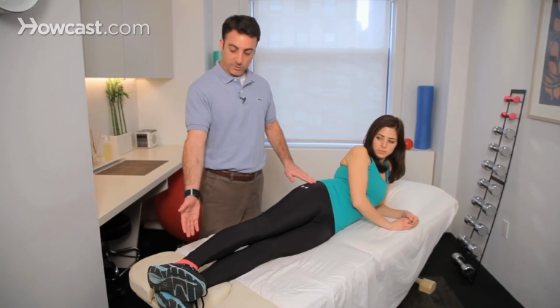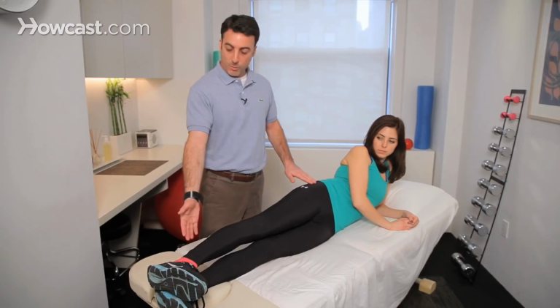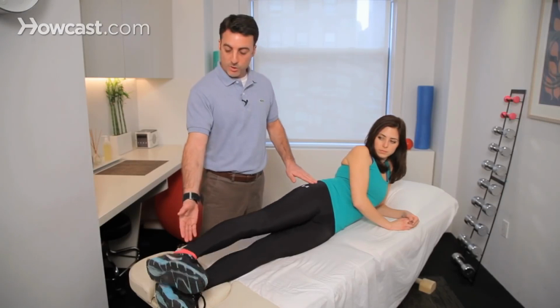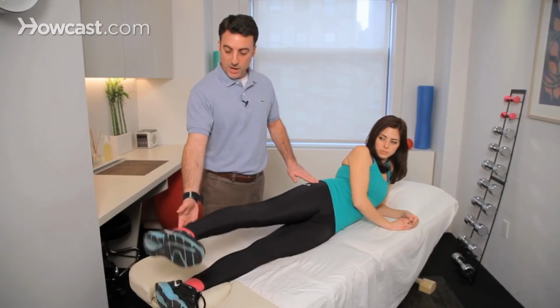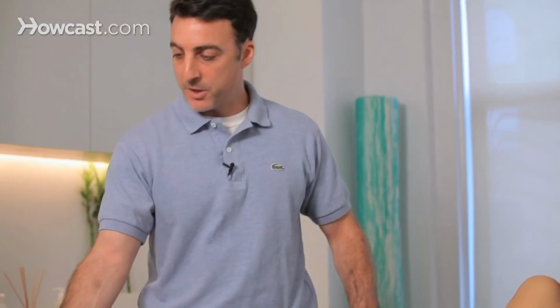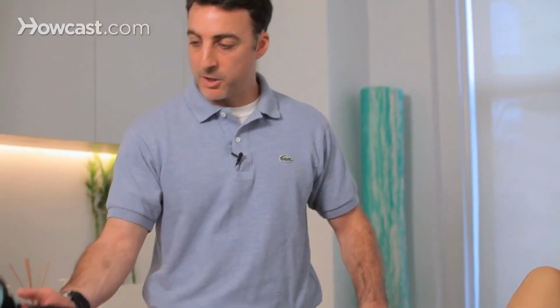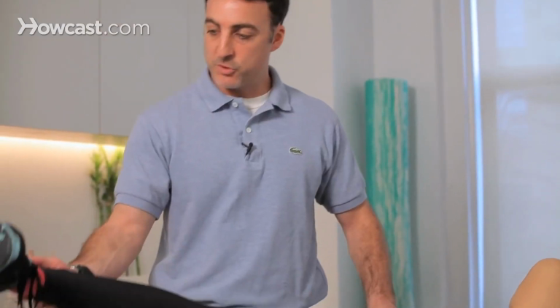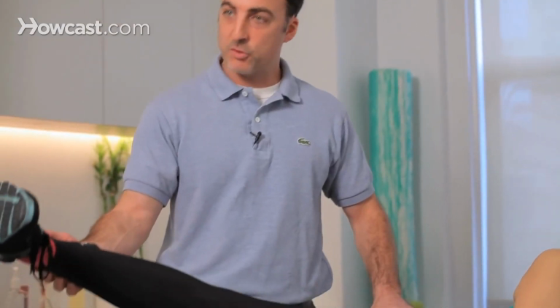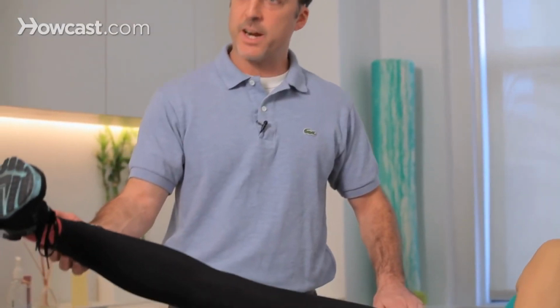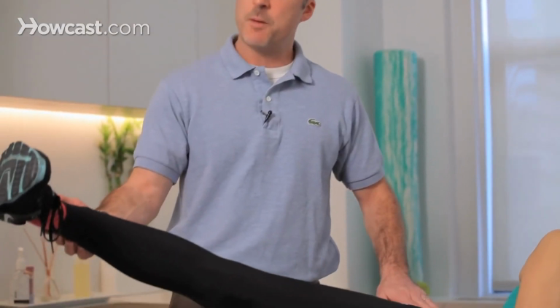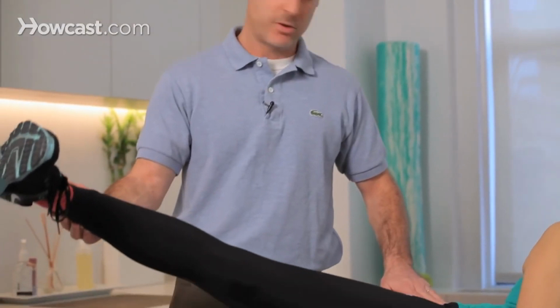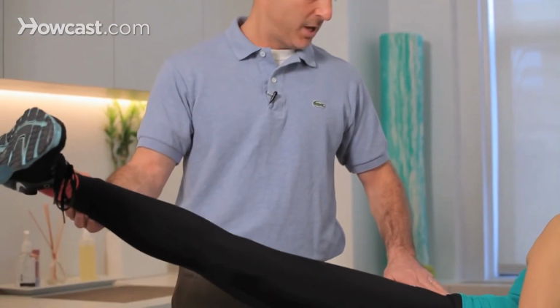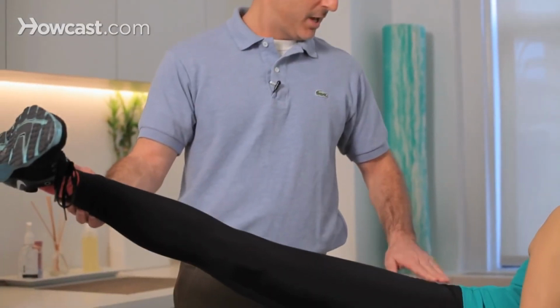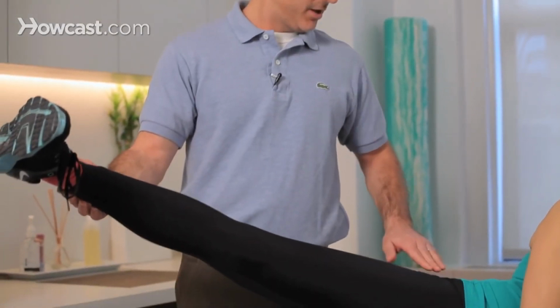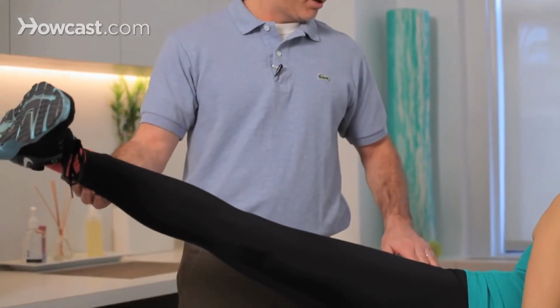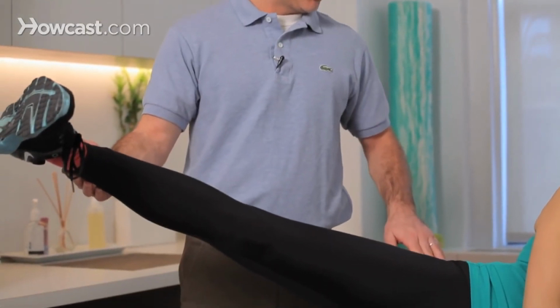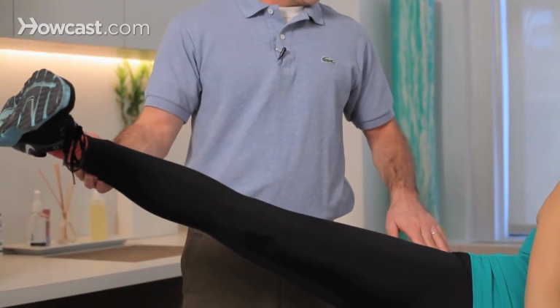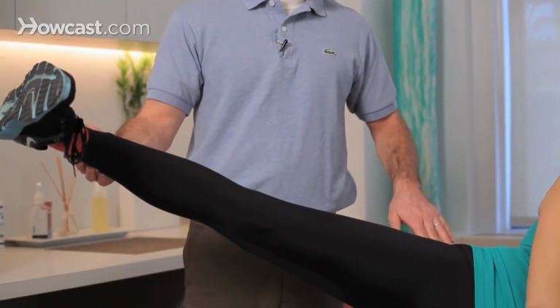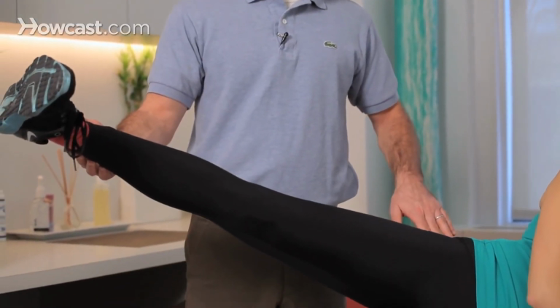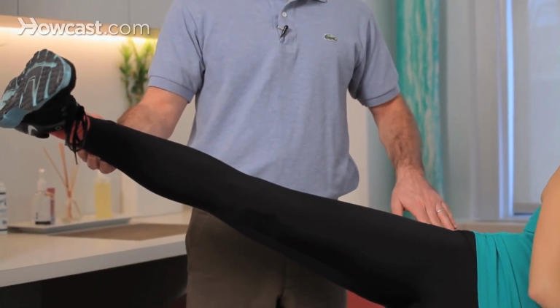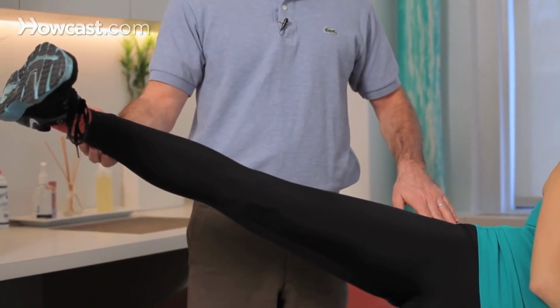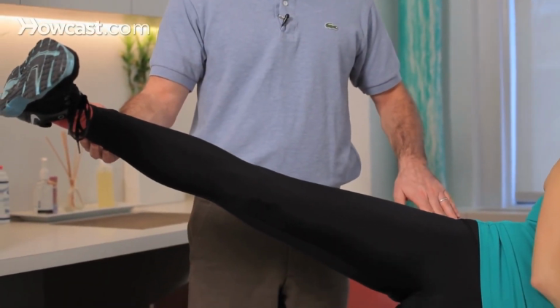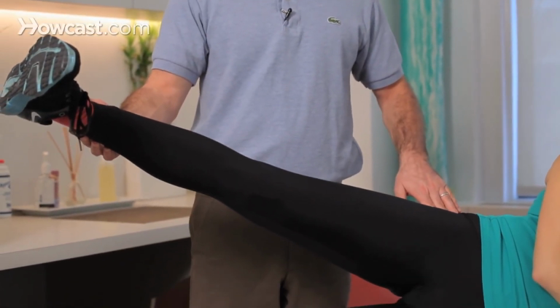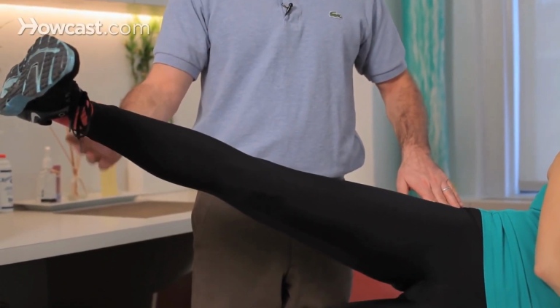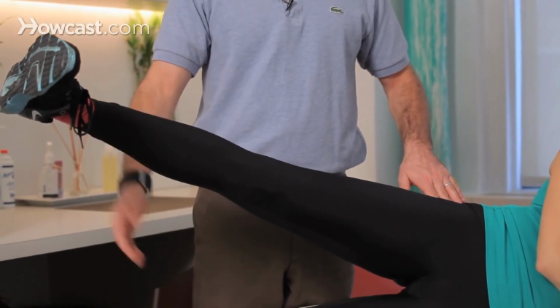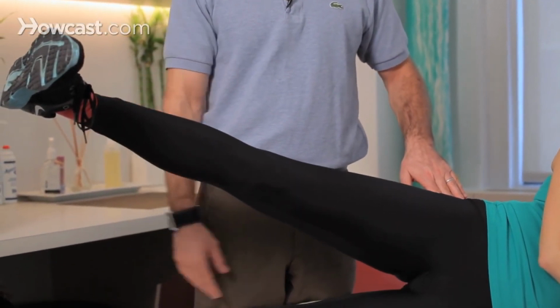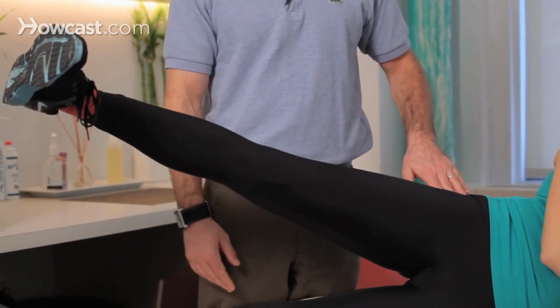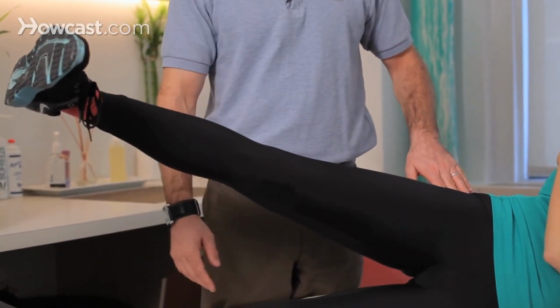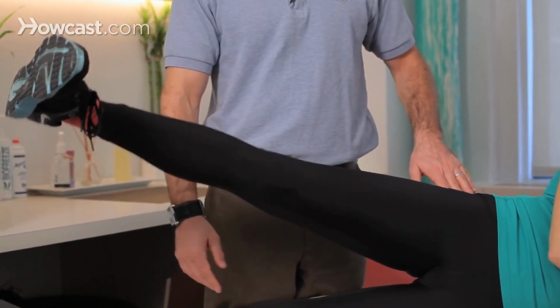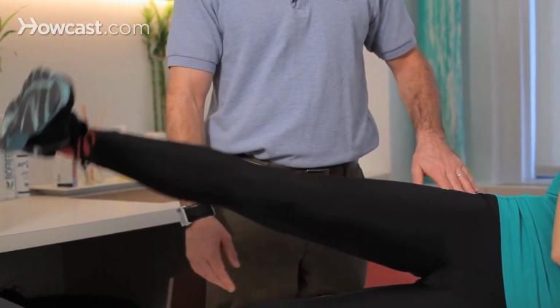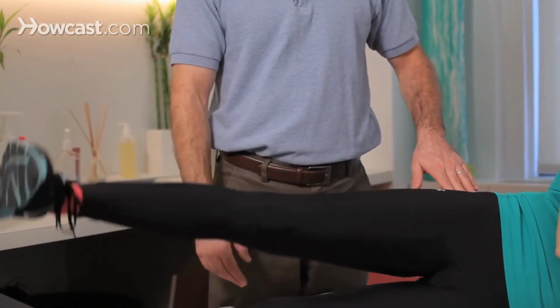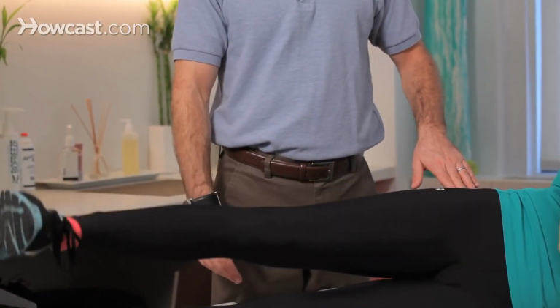One more time — you're going to come straight up, make sure this is the muscle you're targeting in your hip, and come right back down.